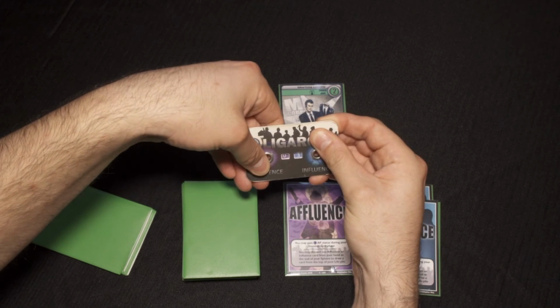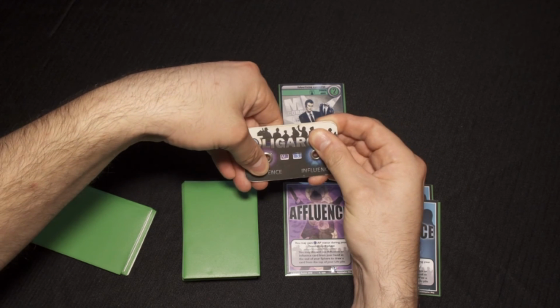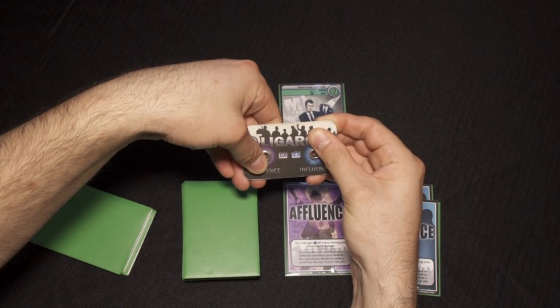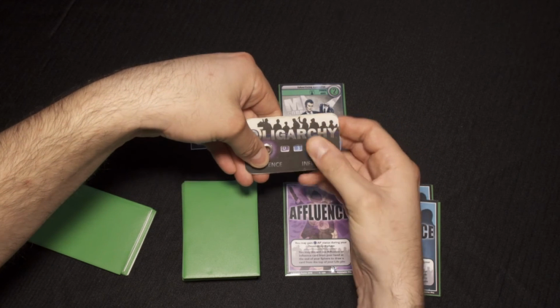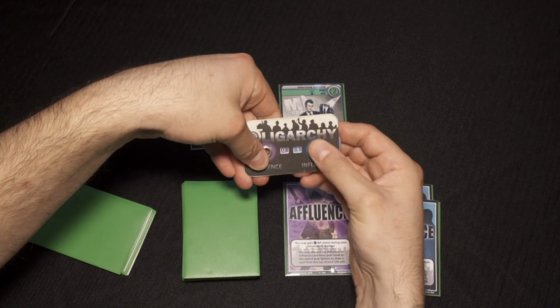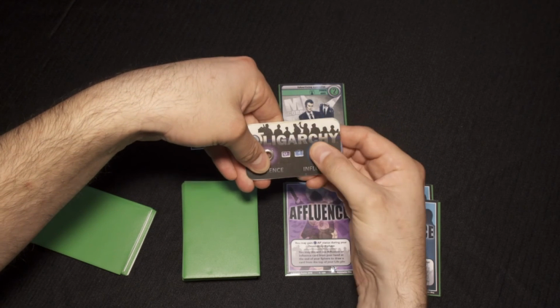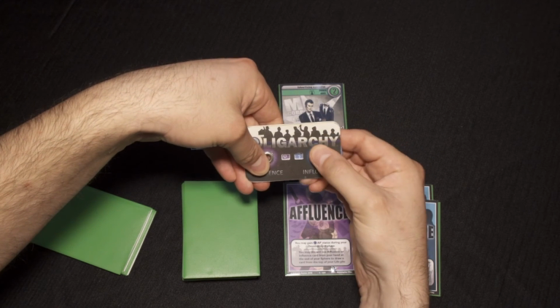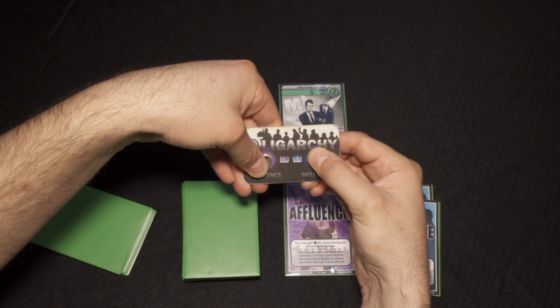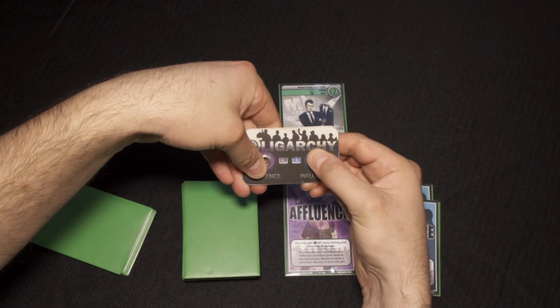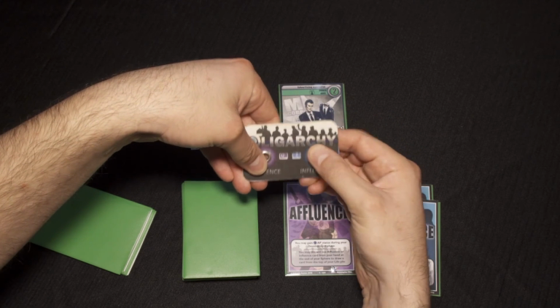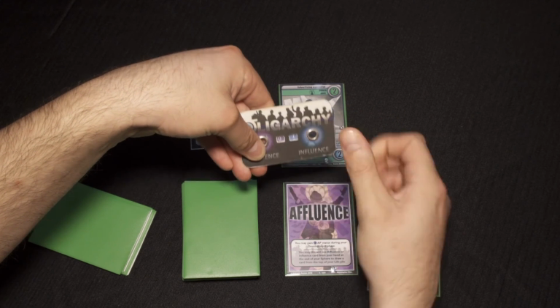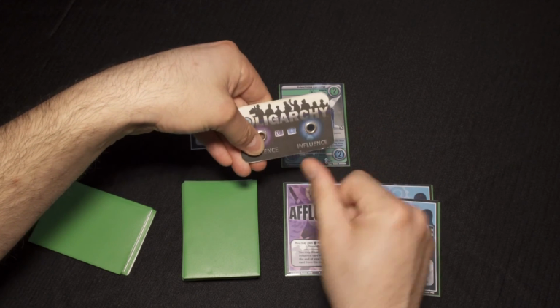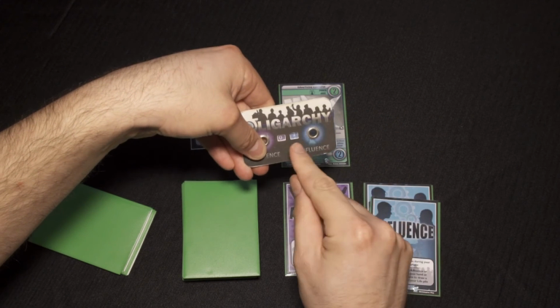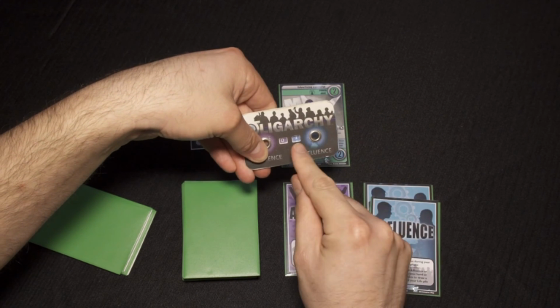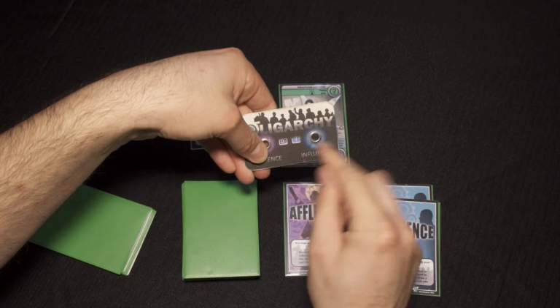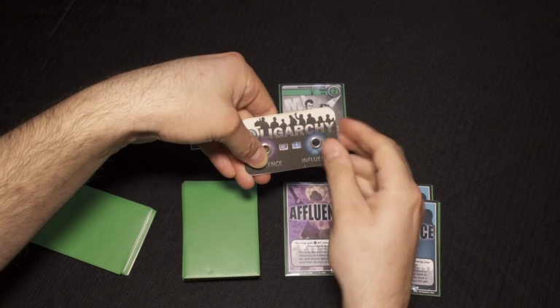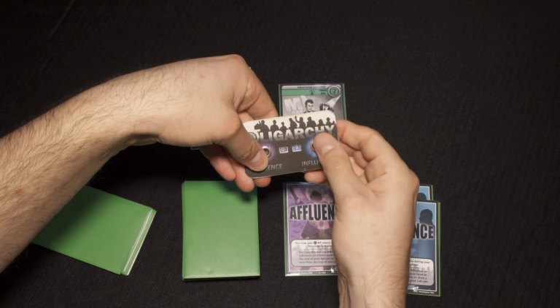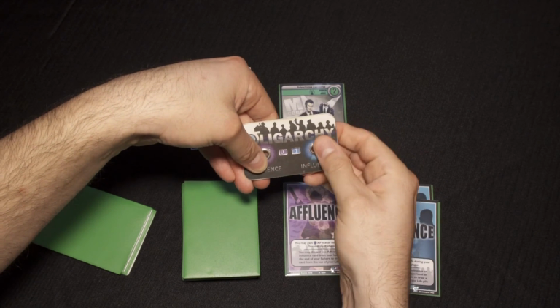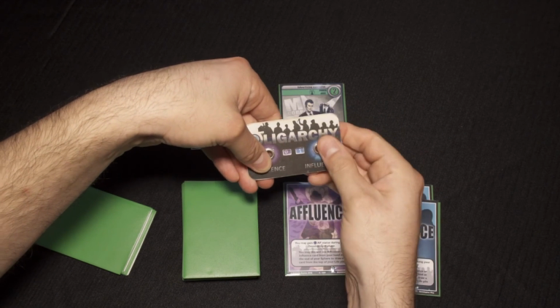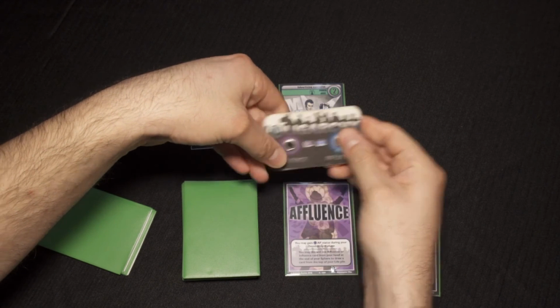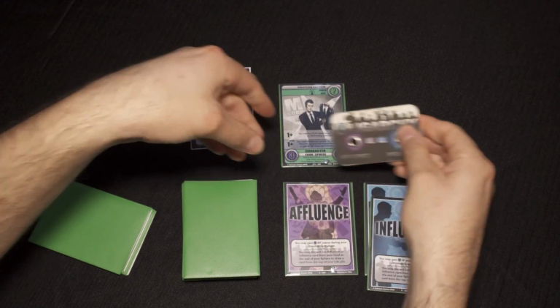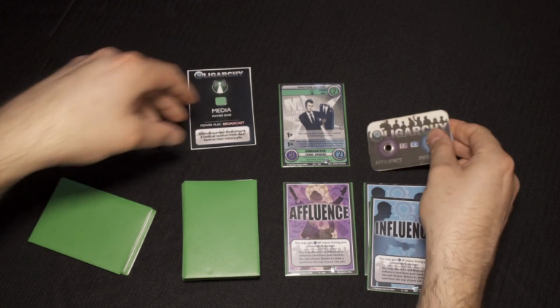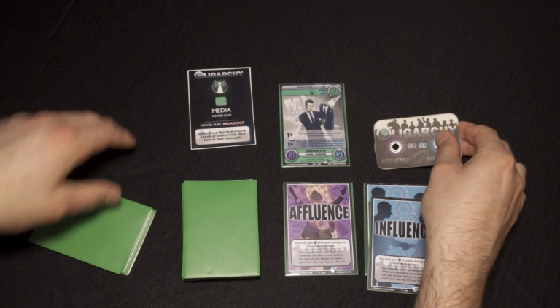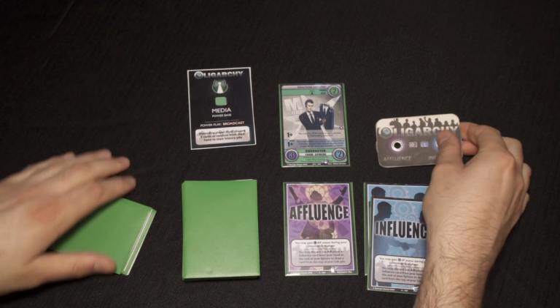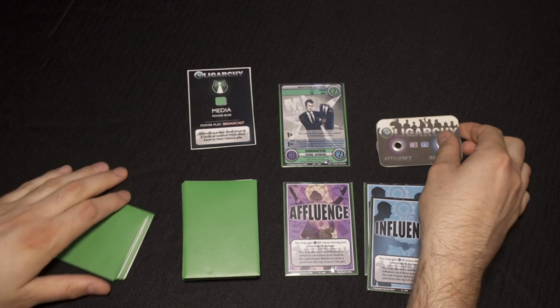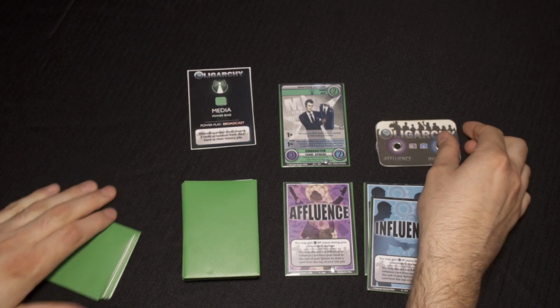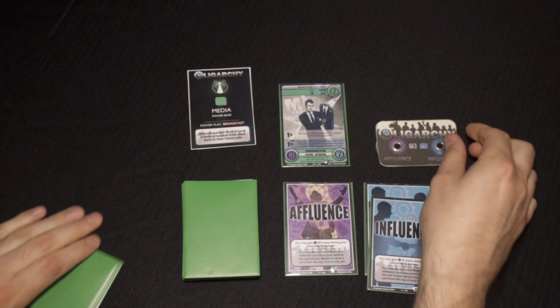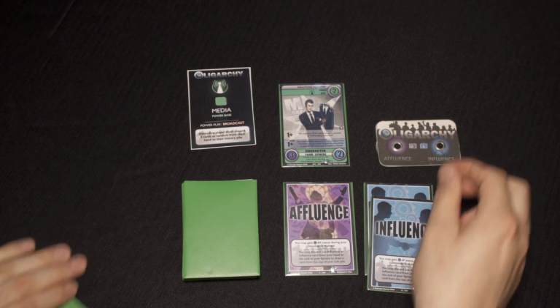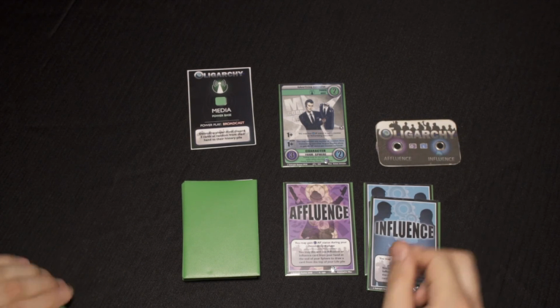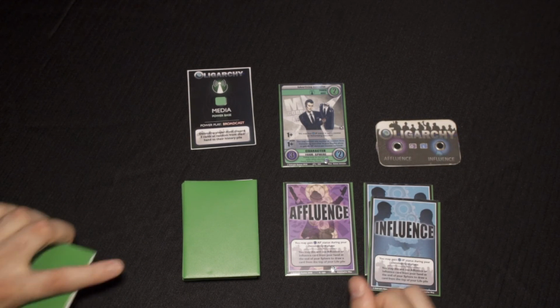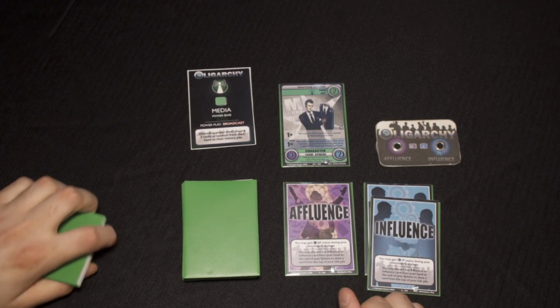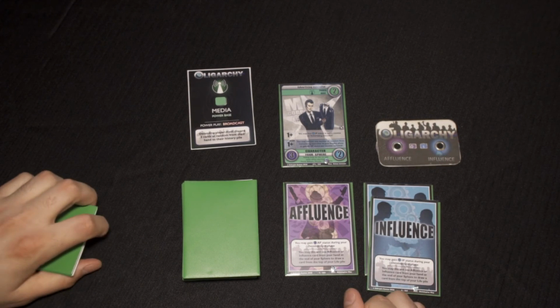We now have a character under our possession which we can use in our next phase, known as the power struggle.